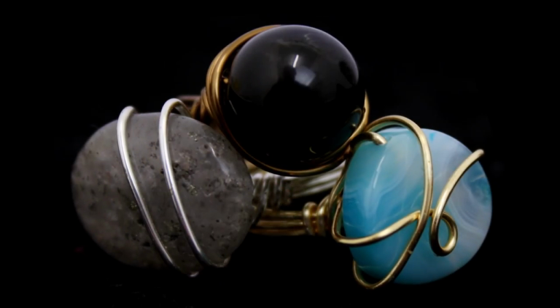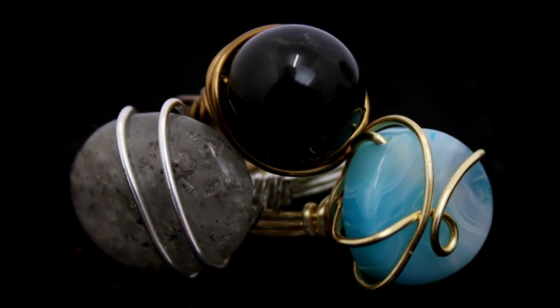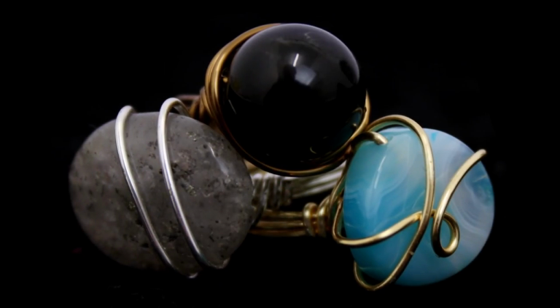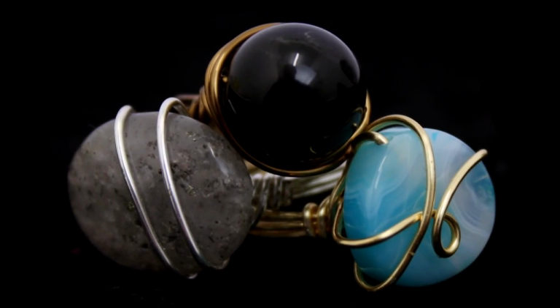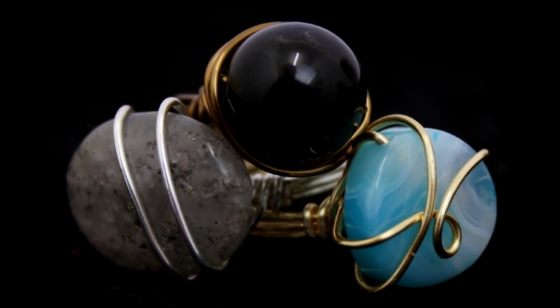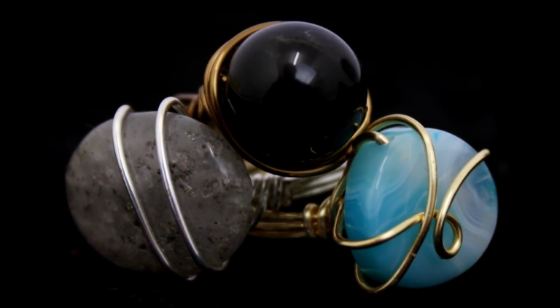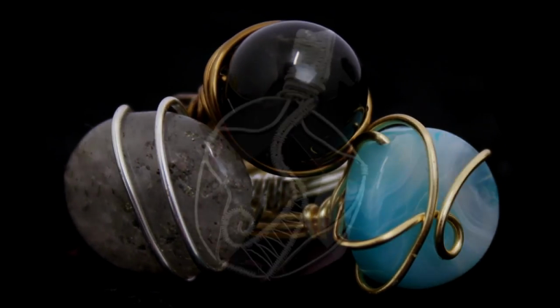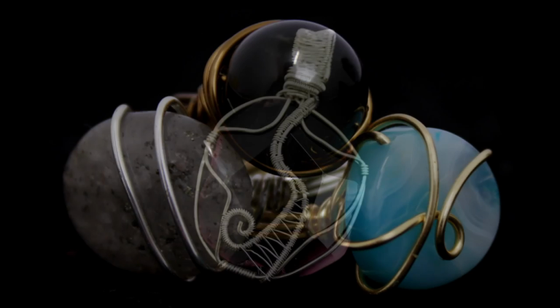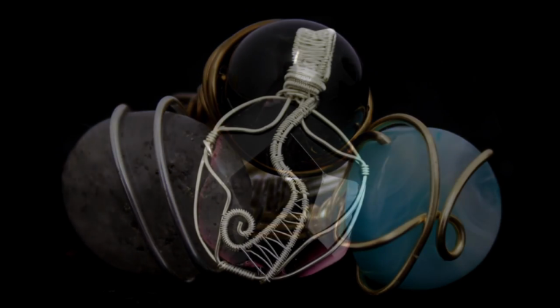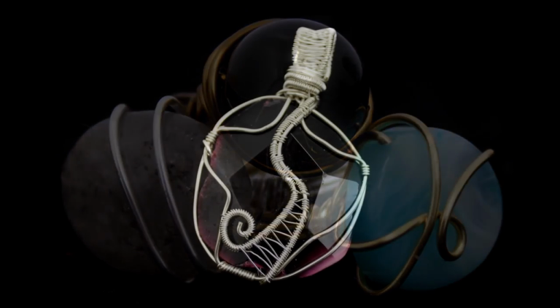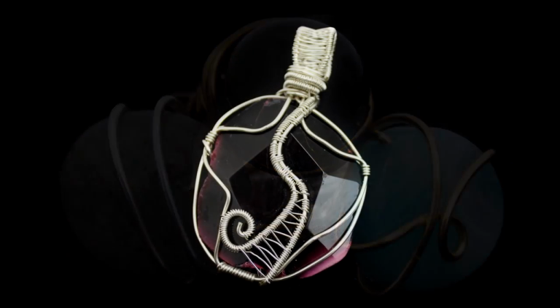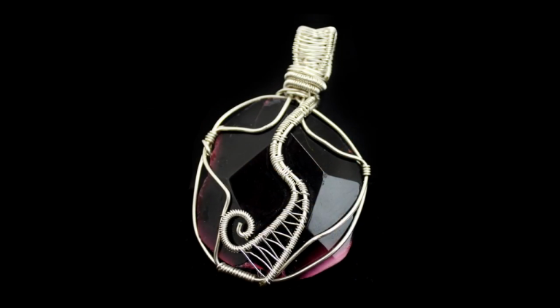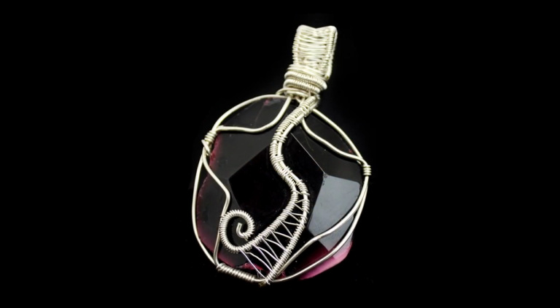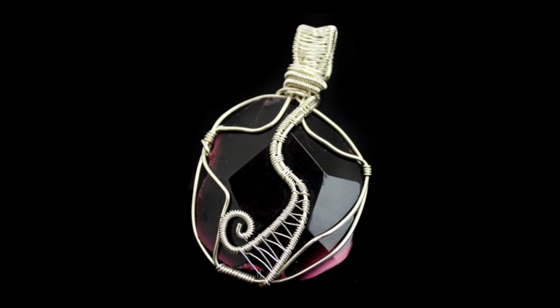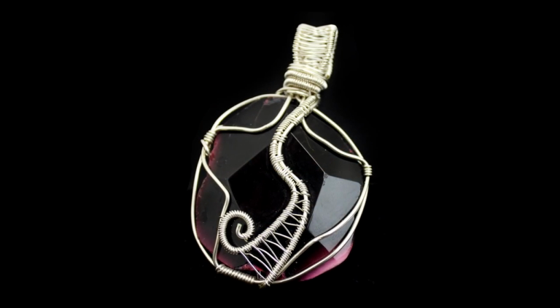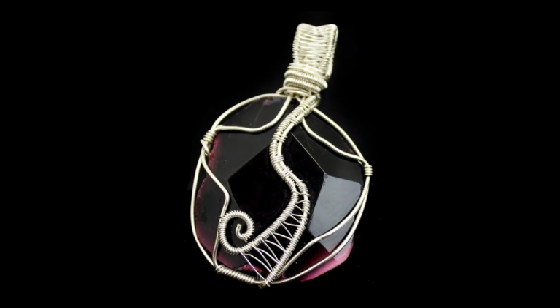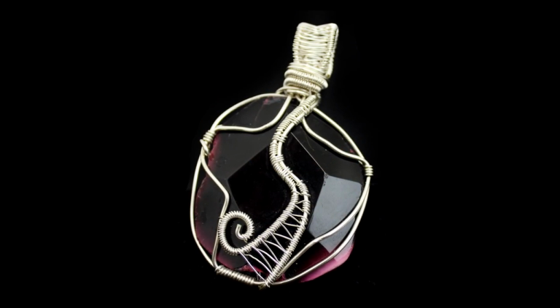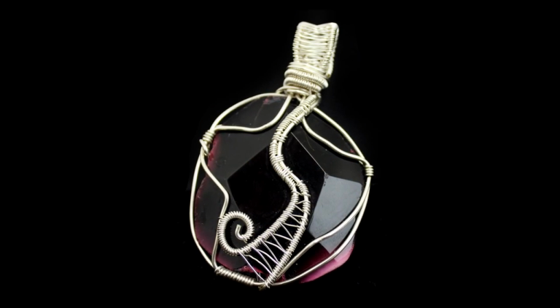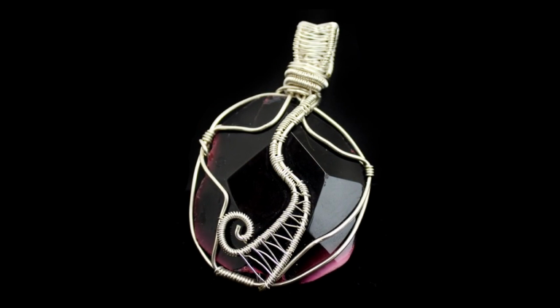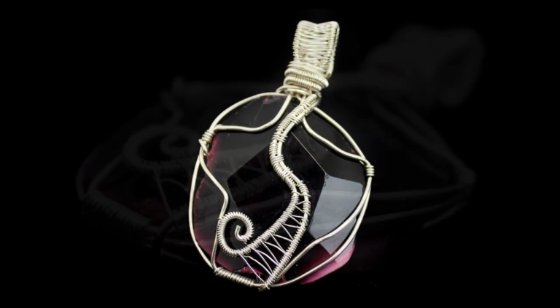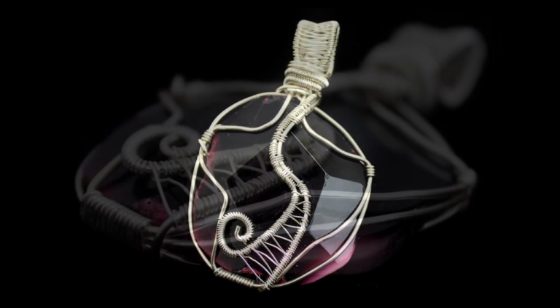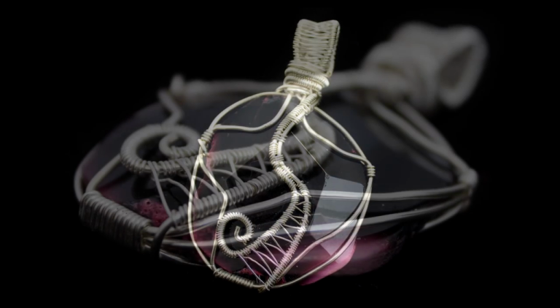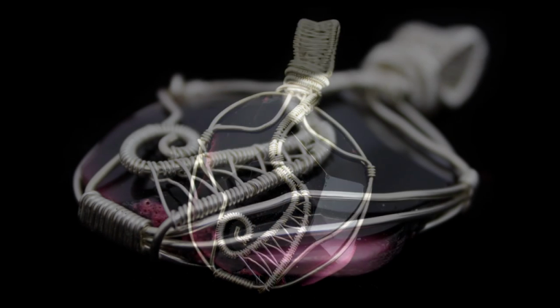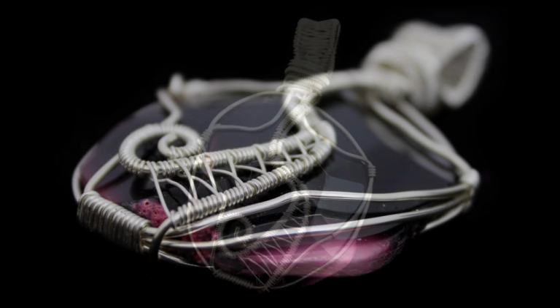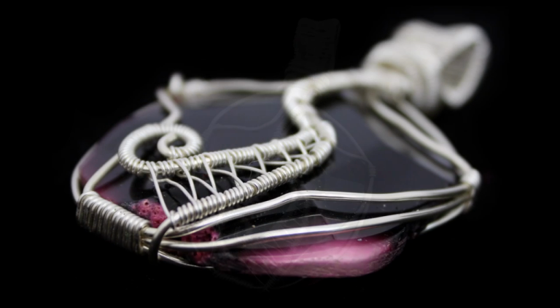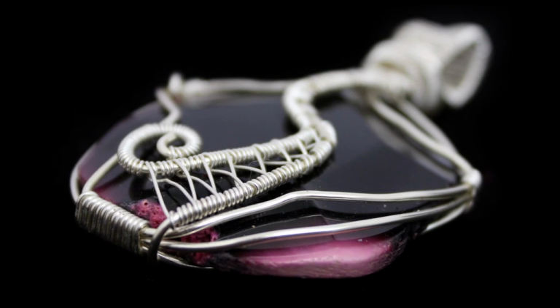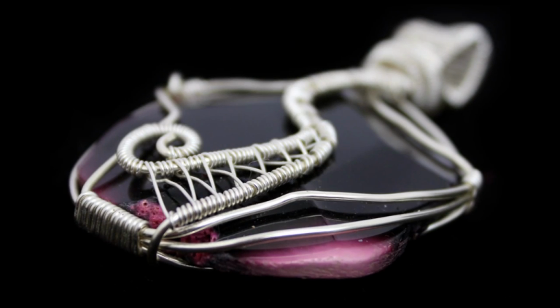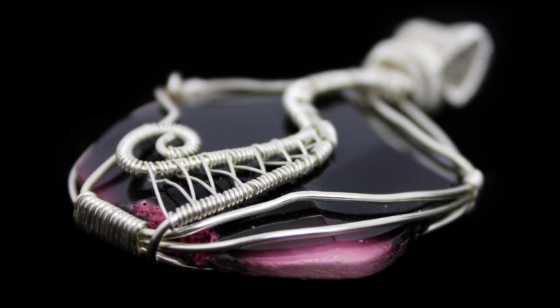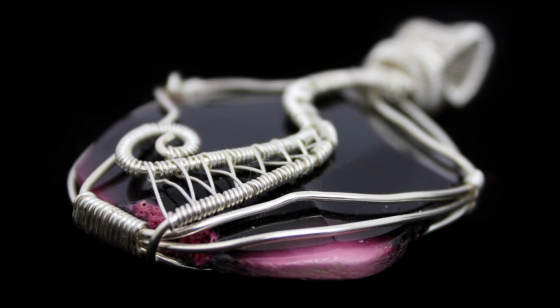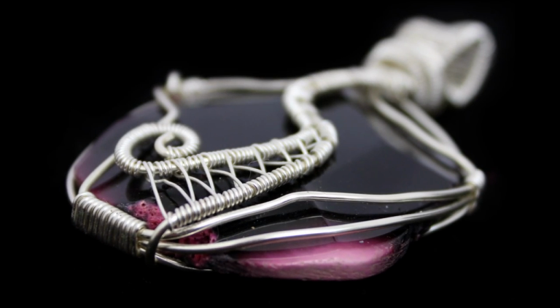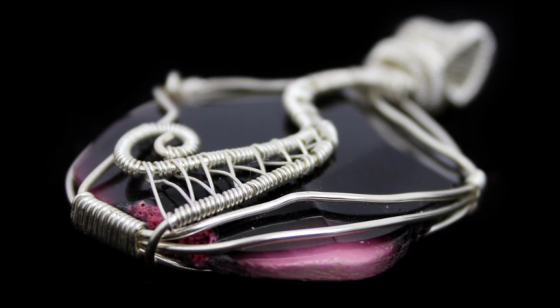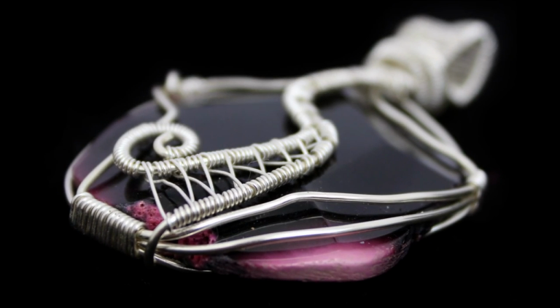Then we're going to start to work on a cage pendant which will be decorated with some nice simple weaves, including a woven bale.